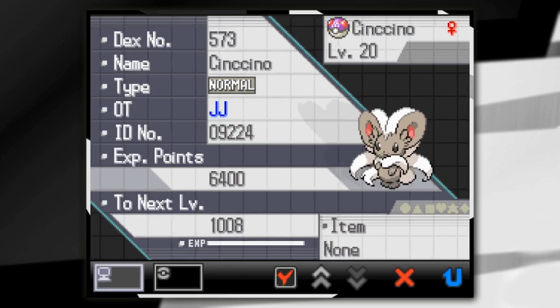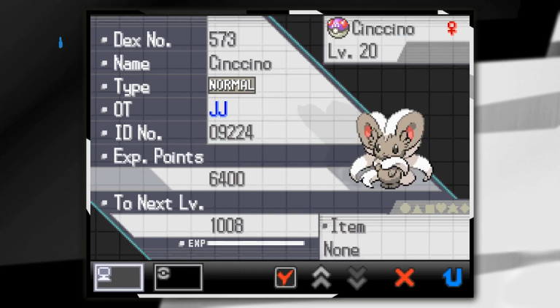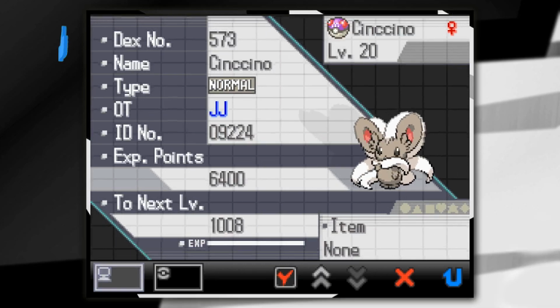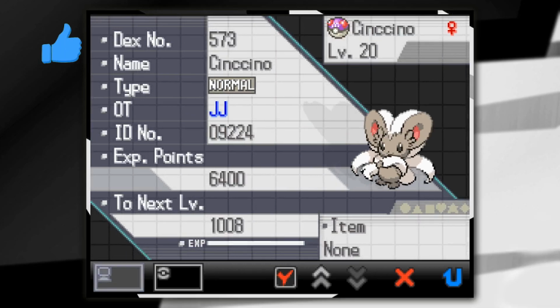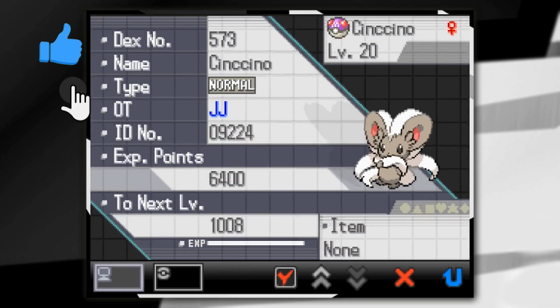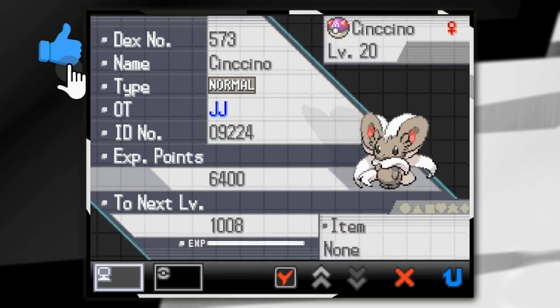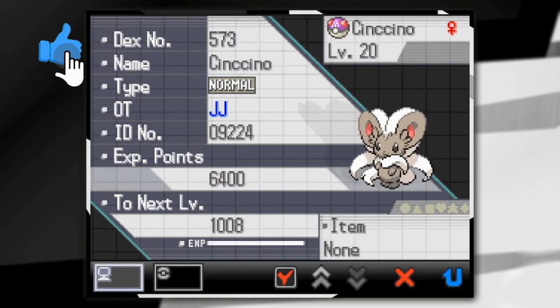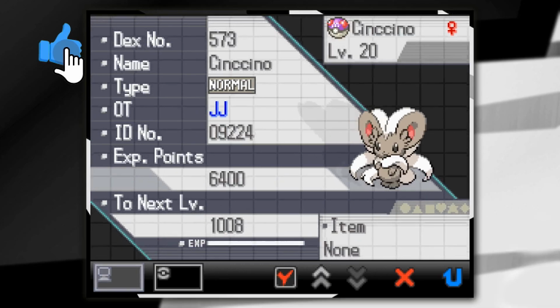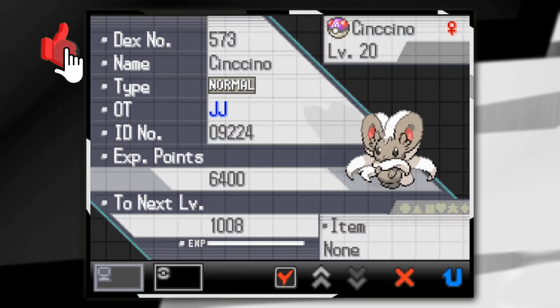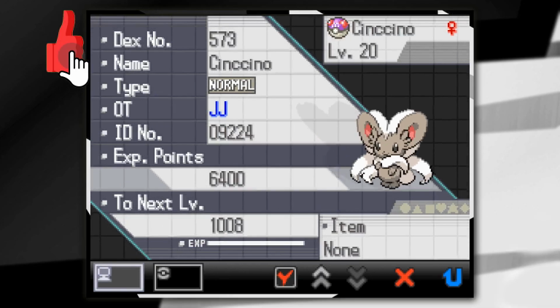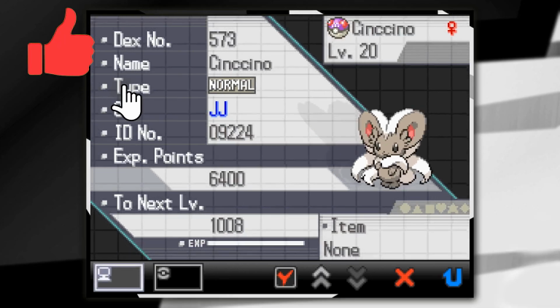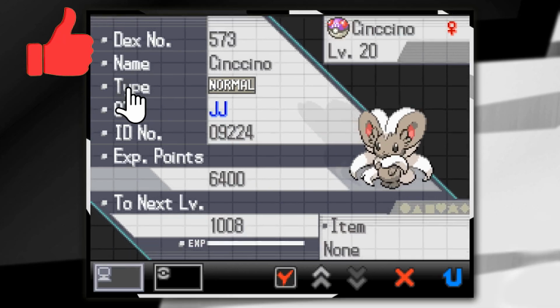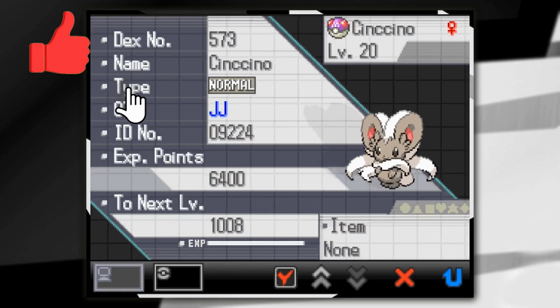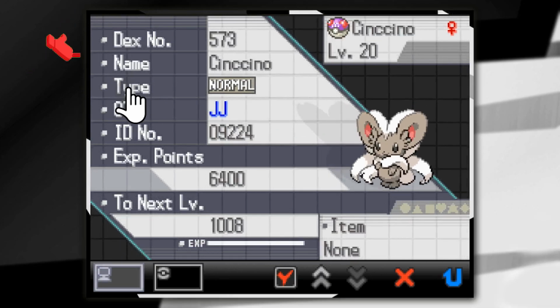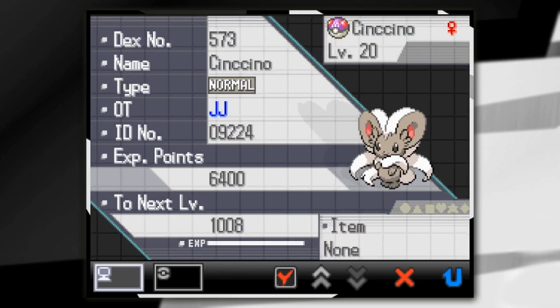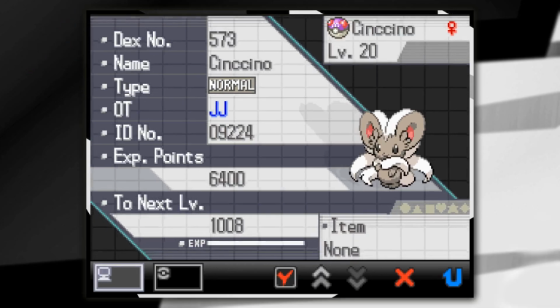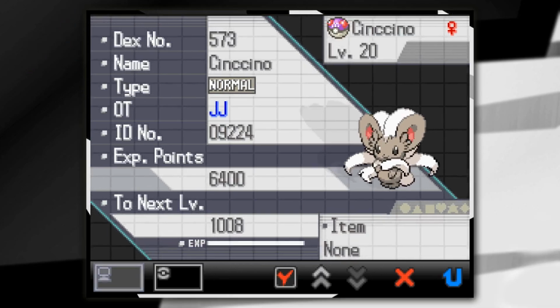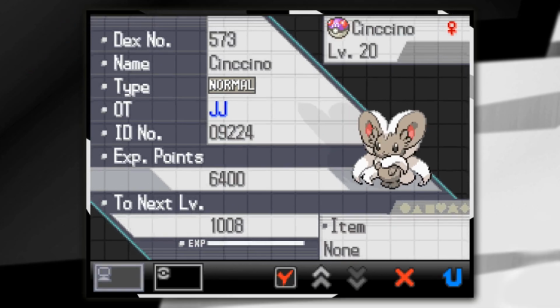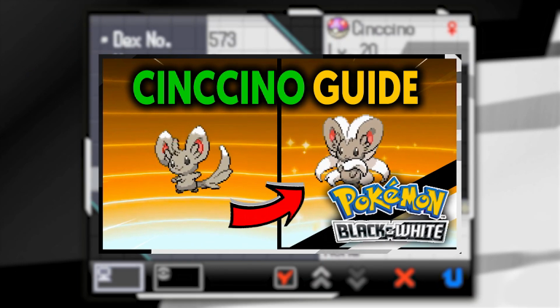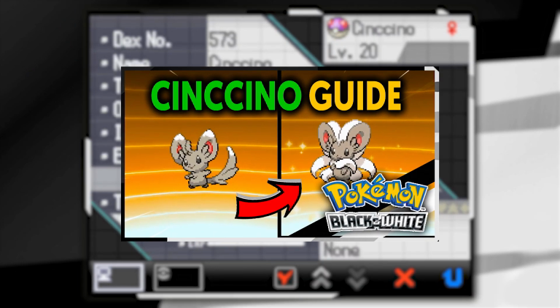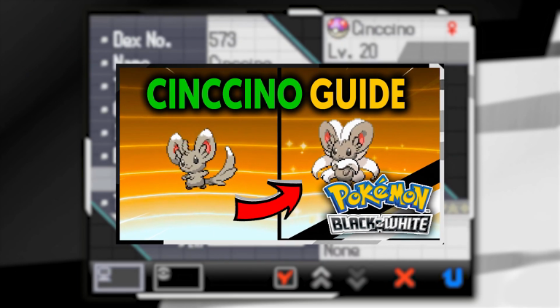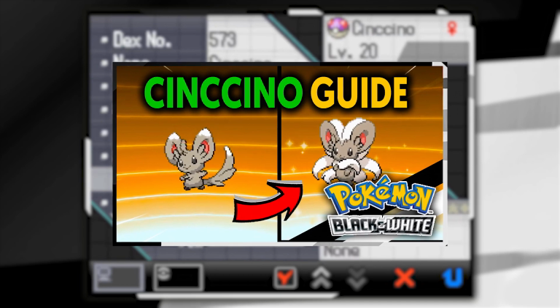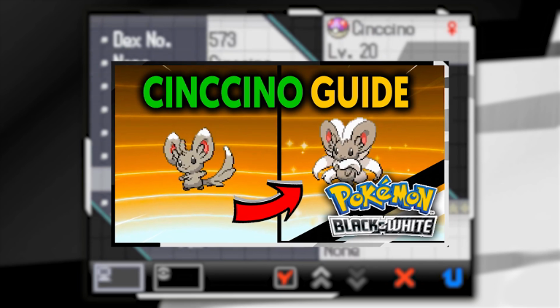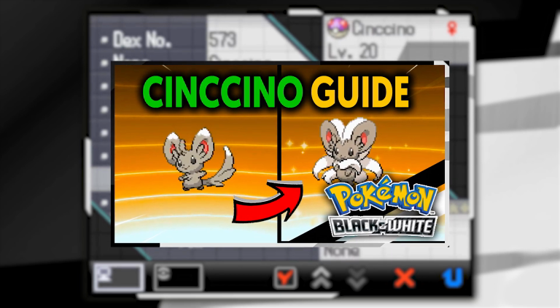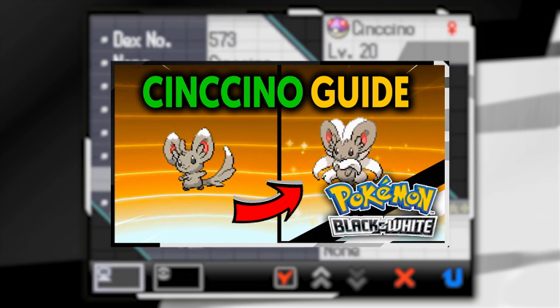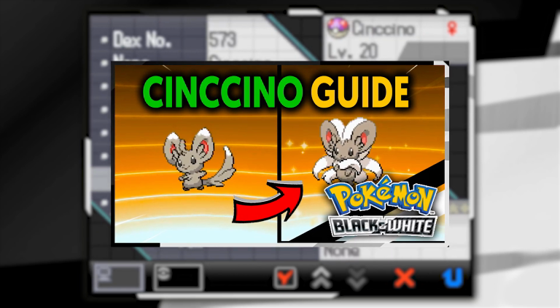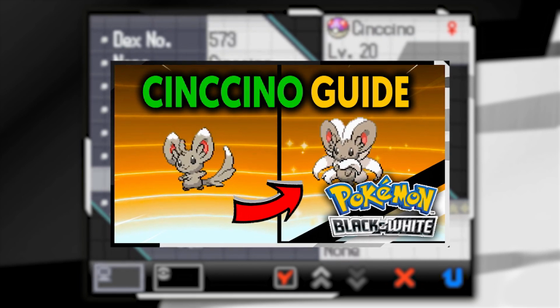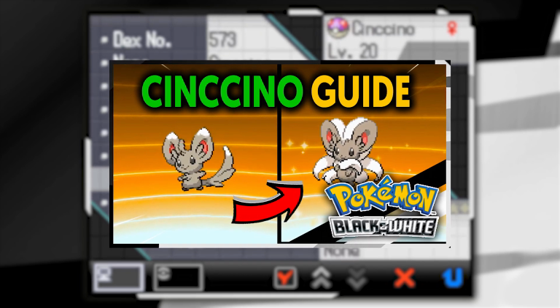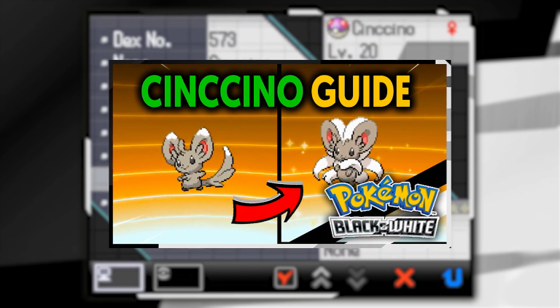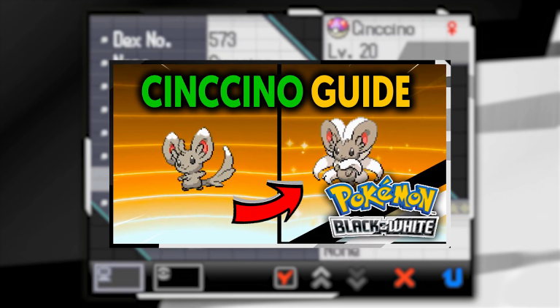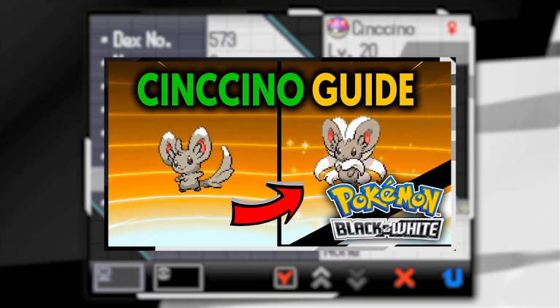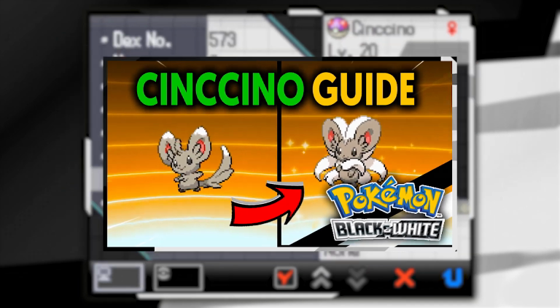How's it going everyone? My name is JJ and in this Pokemon guide I'm going to be showing you how to evolve Mincino into Cinccino on Pokemon Black and White.